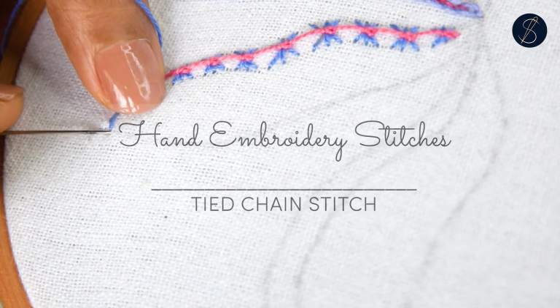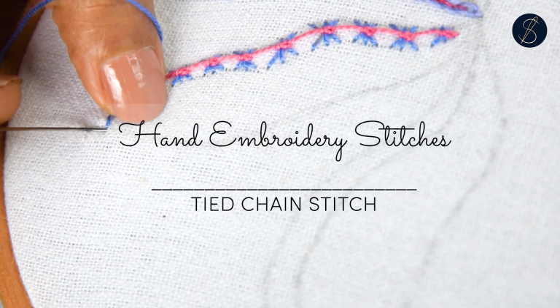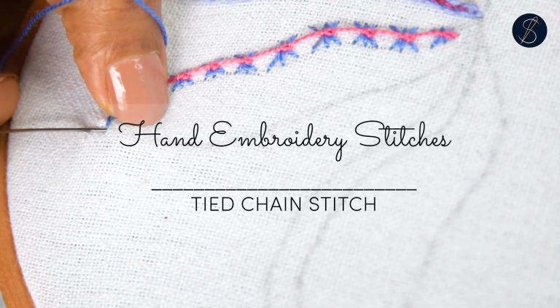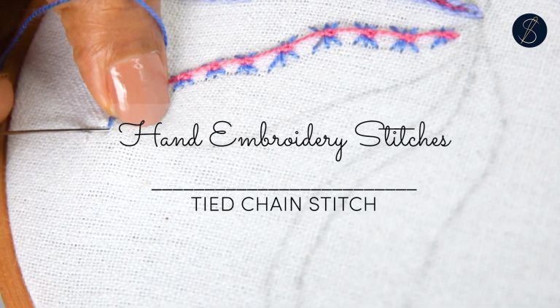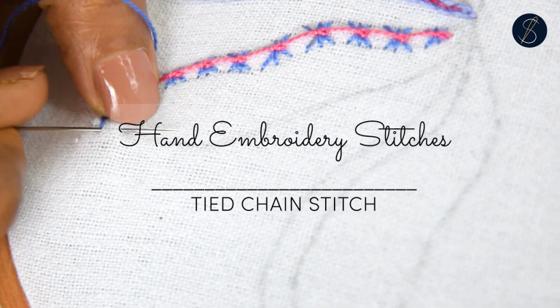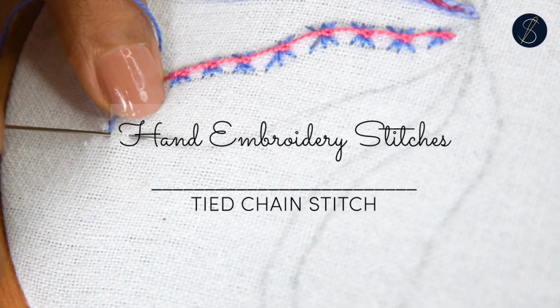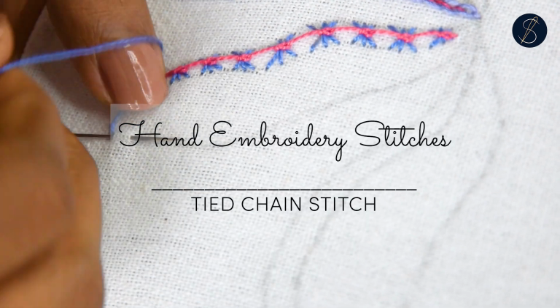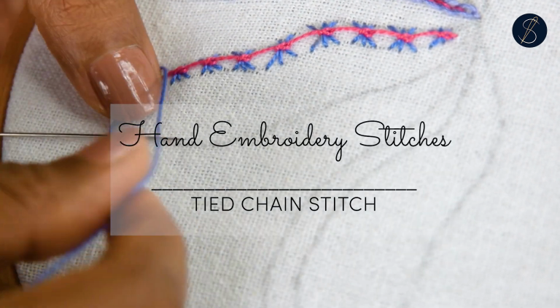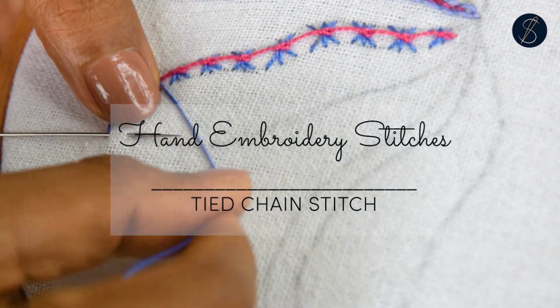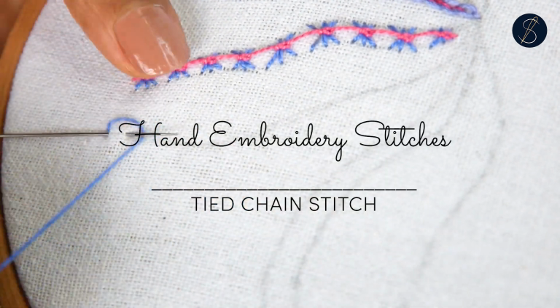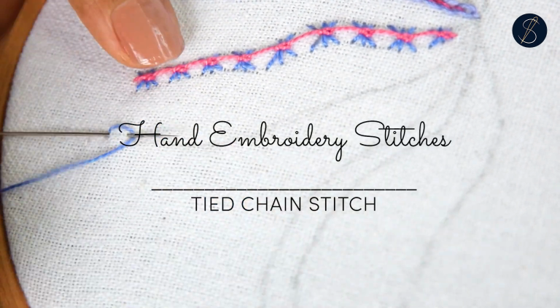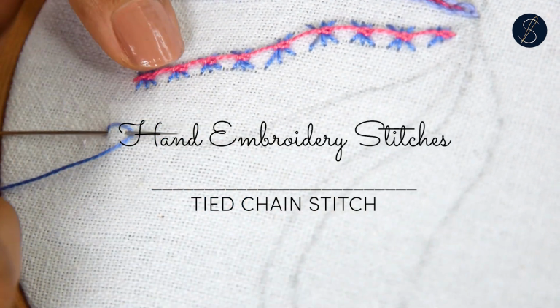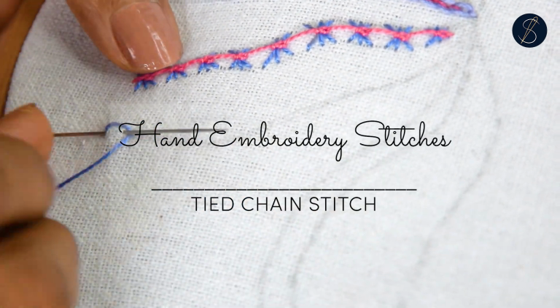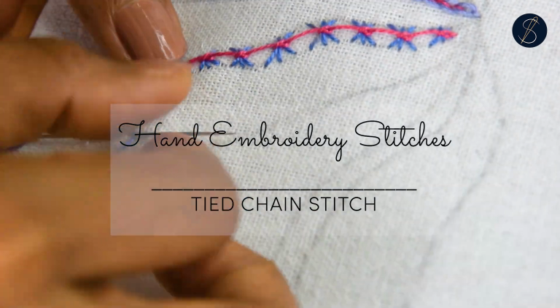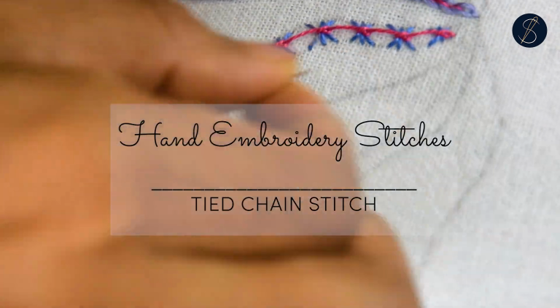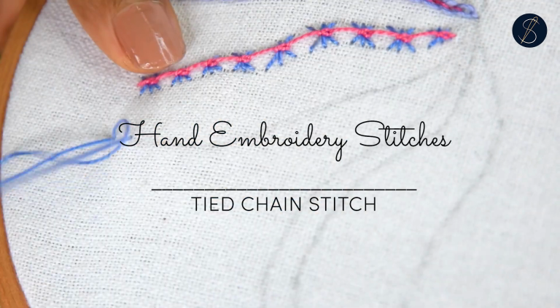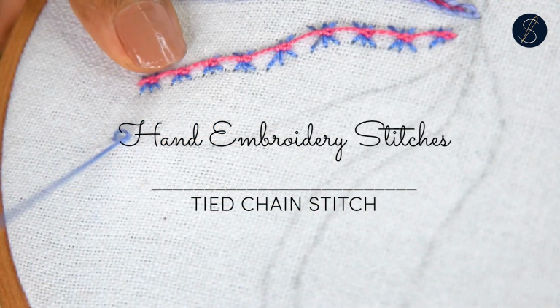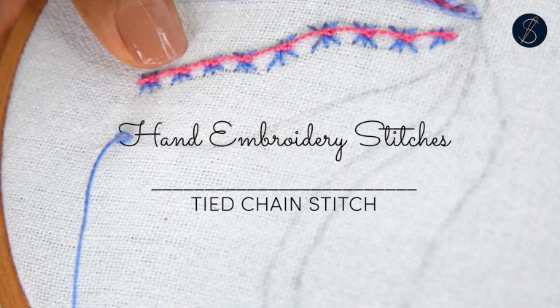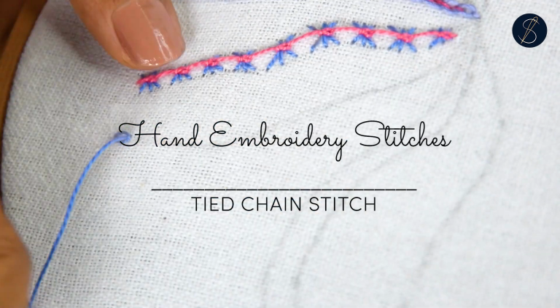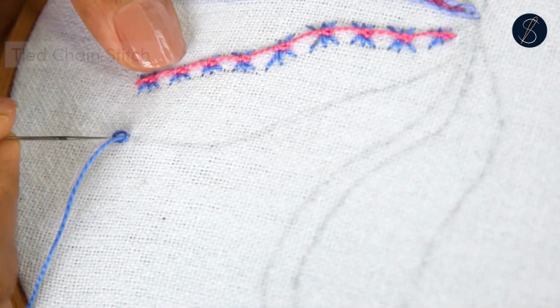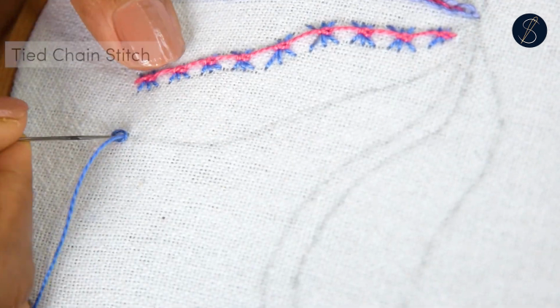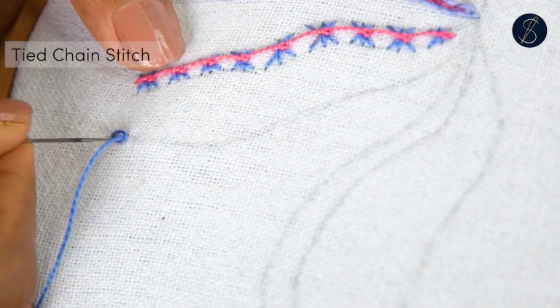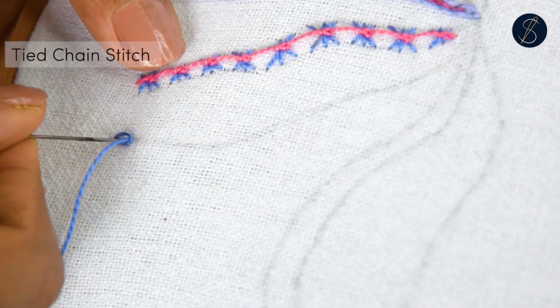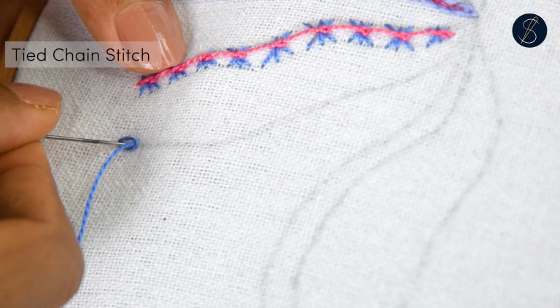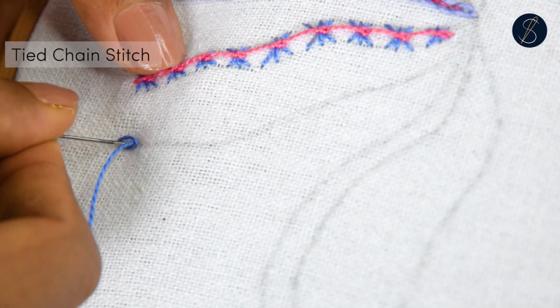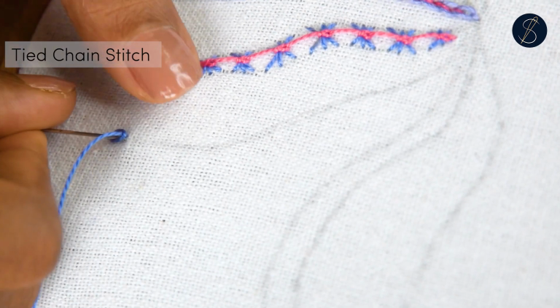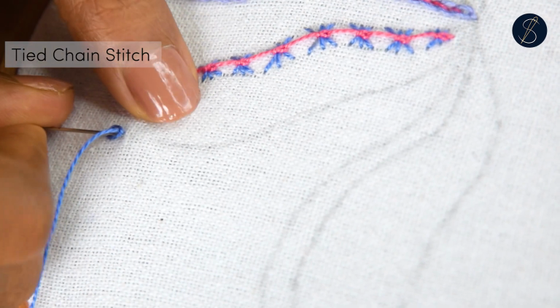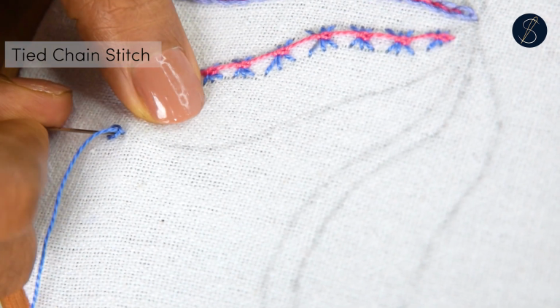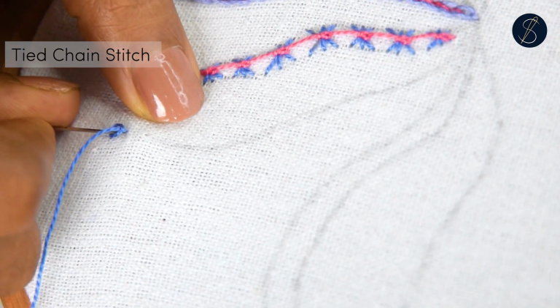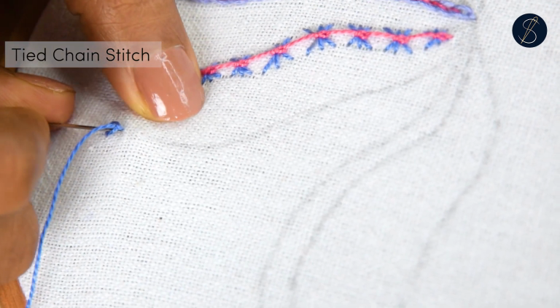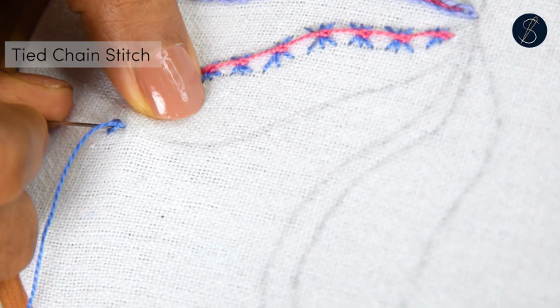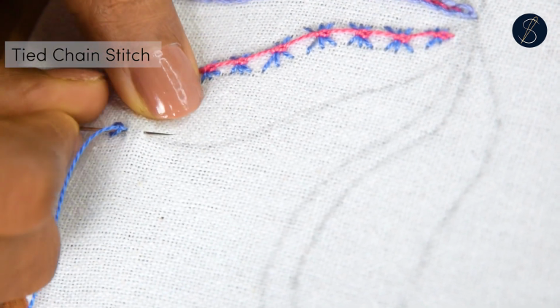The tied chain stitch is a hybrid stitch made using a combination of the chain stitch and the coral stitch.